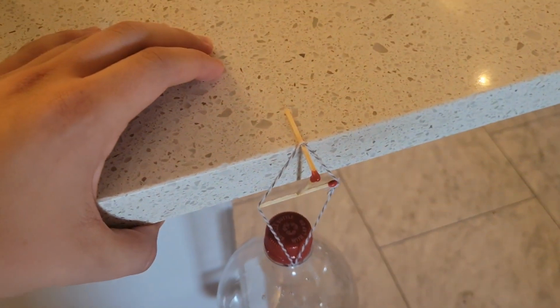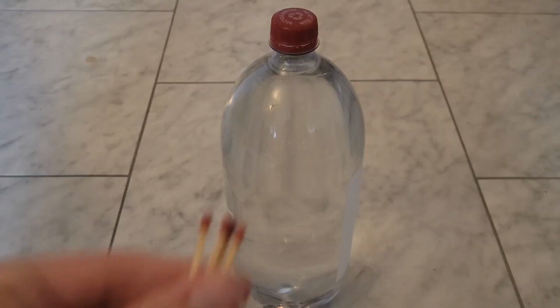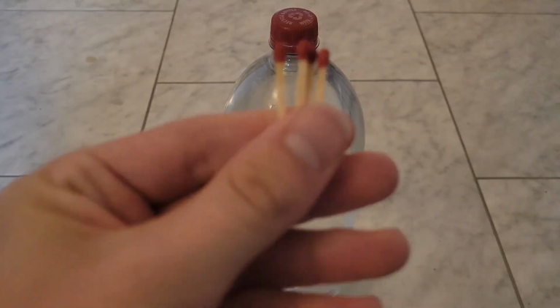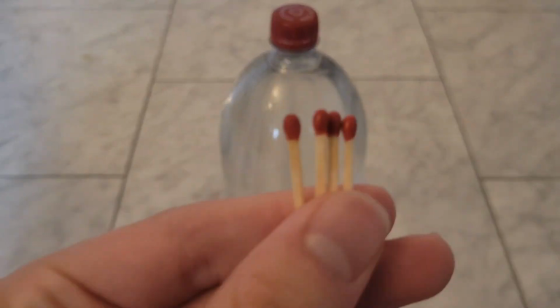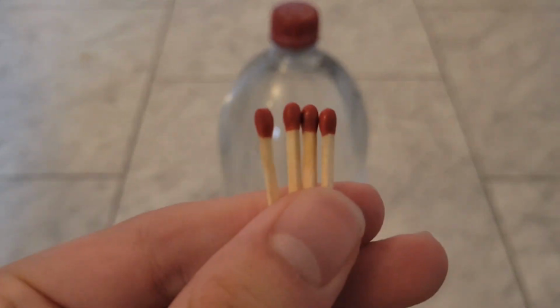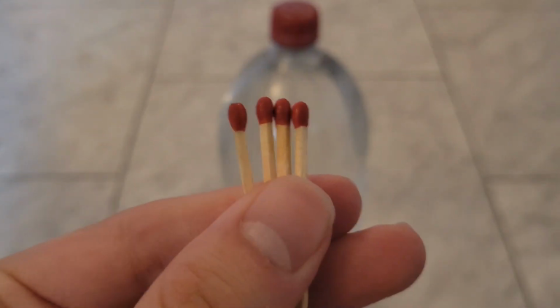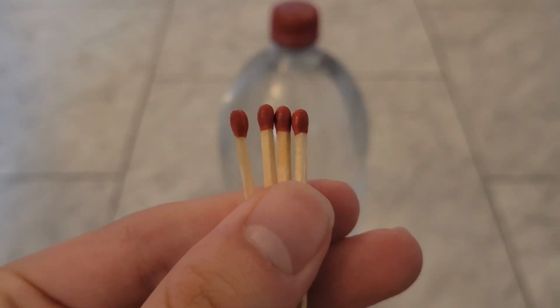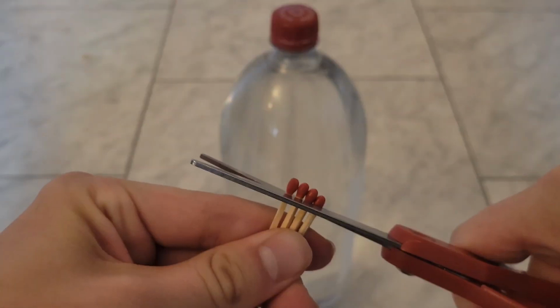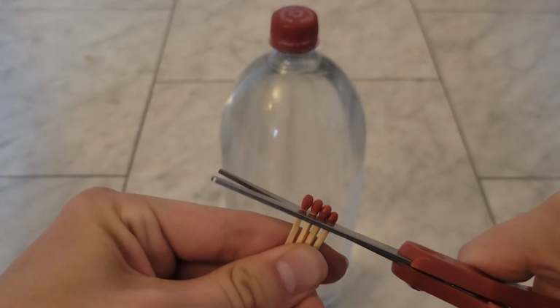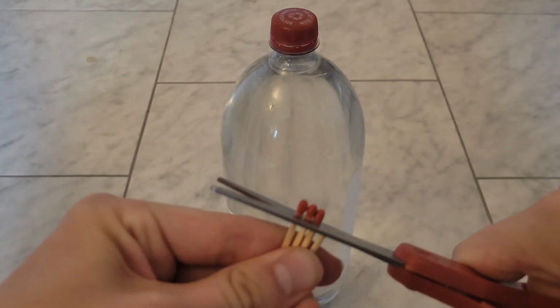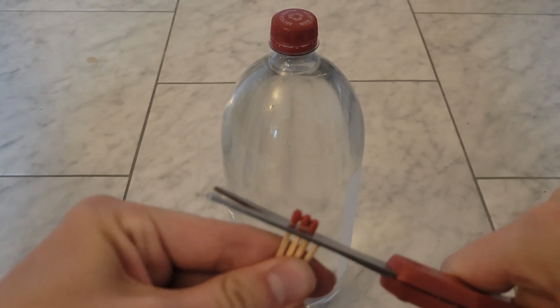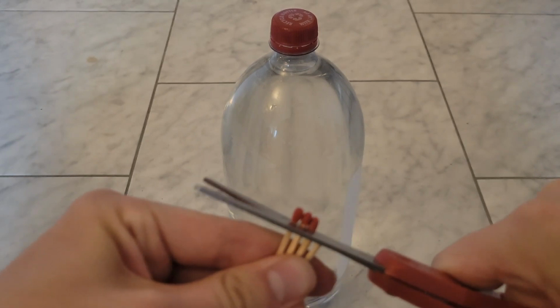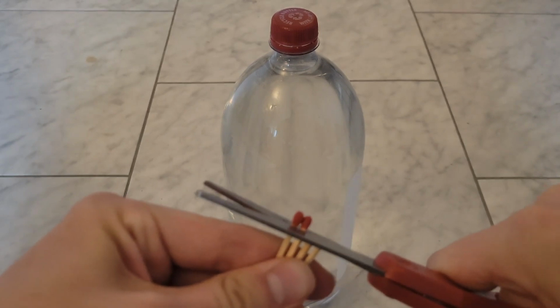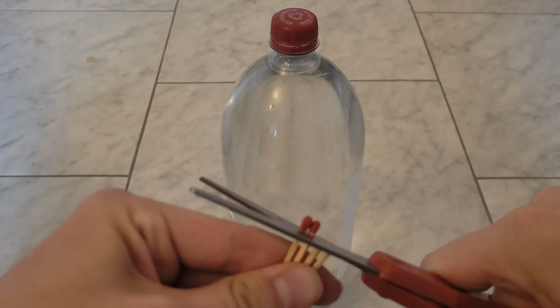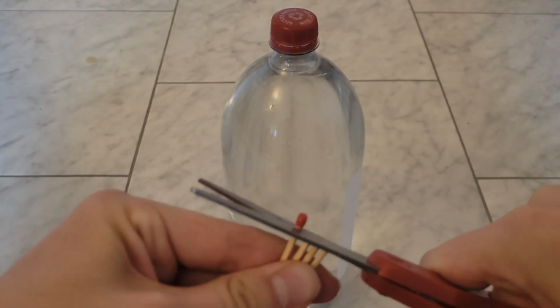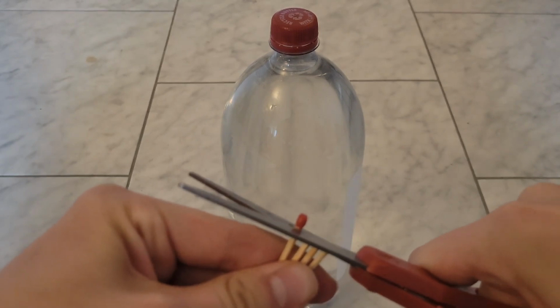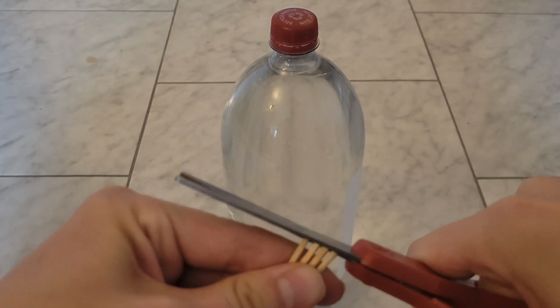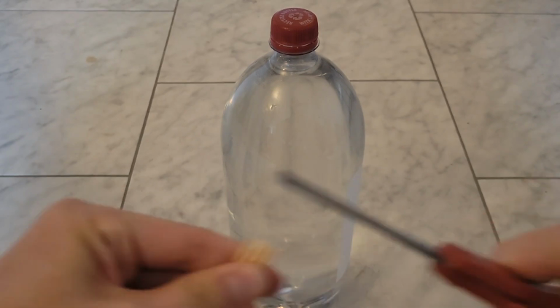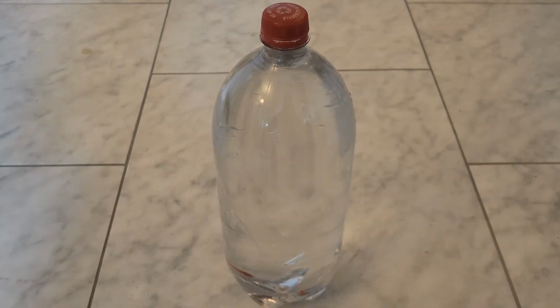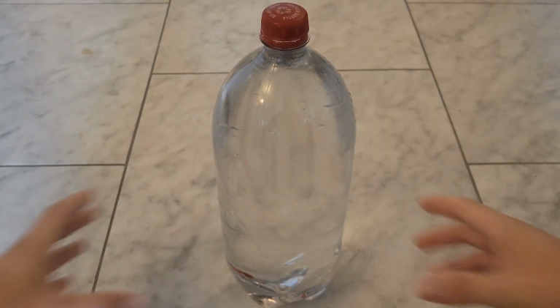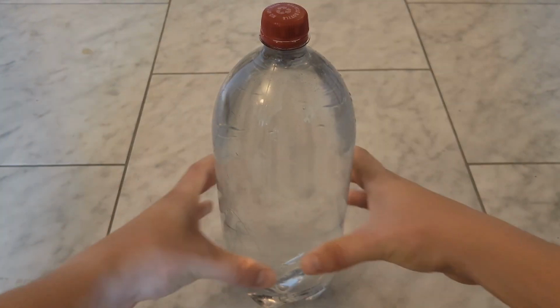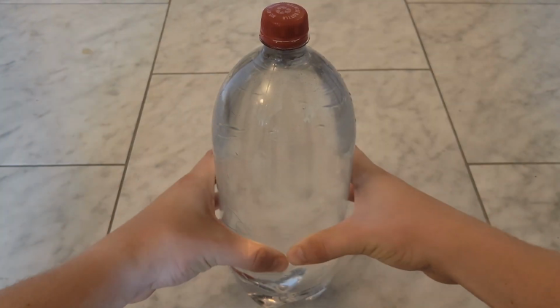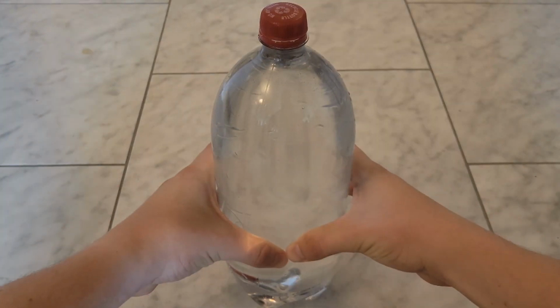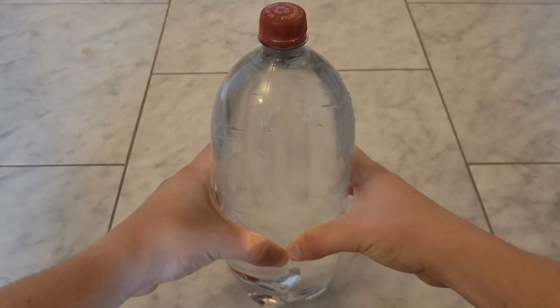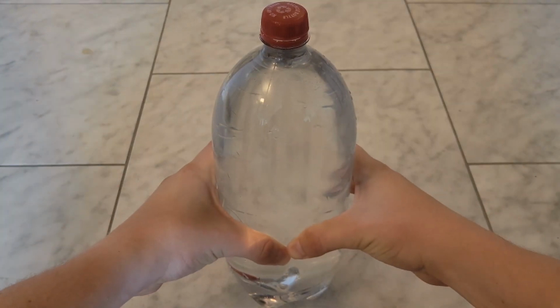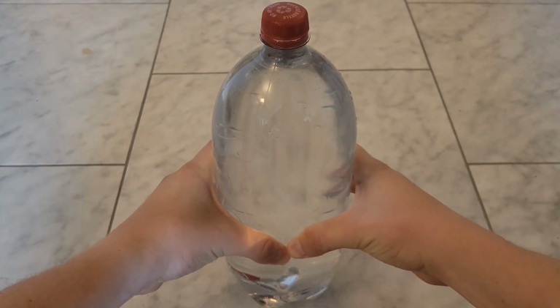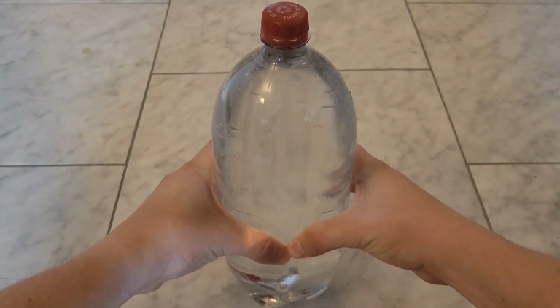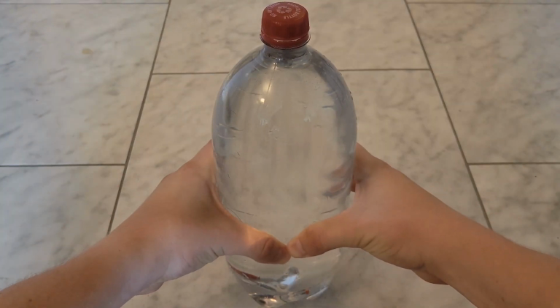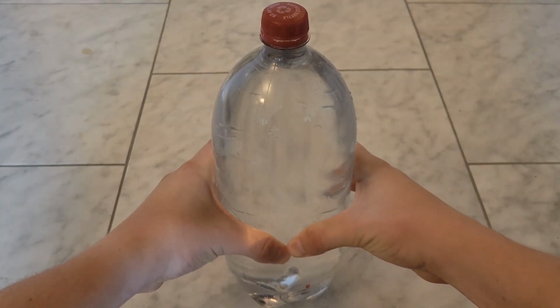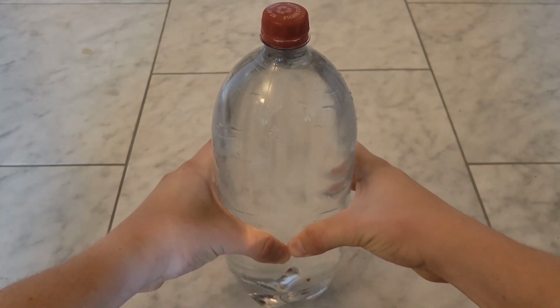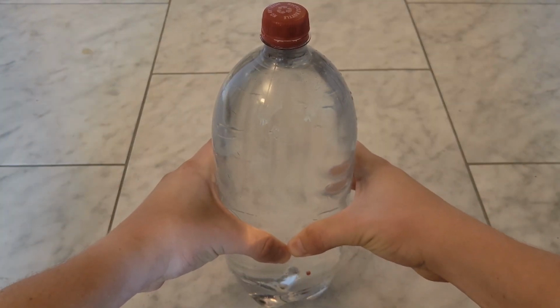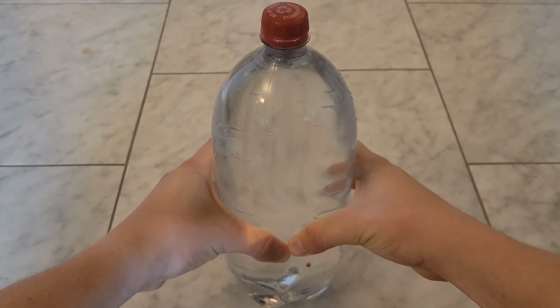If you cut the tips of matches and put them in a two-liter bottle full of water, you can squeeze the bottle and the match tips will rise.